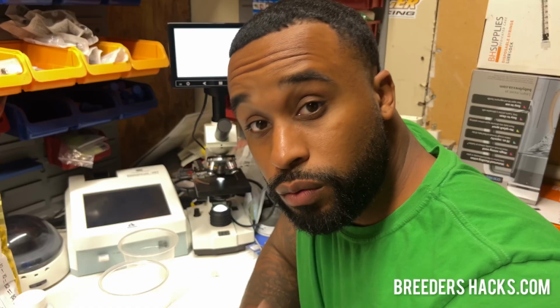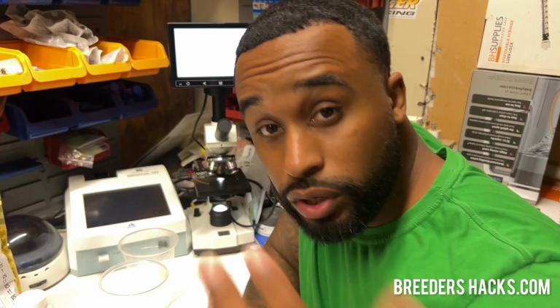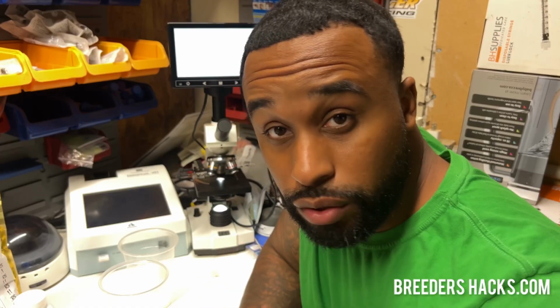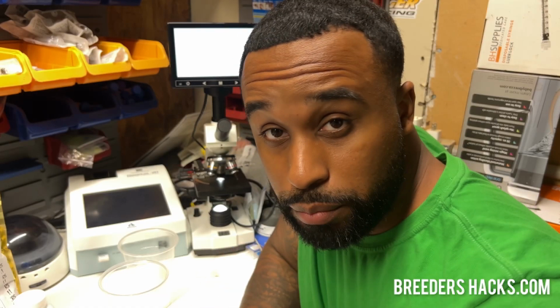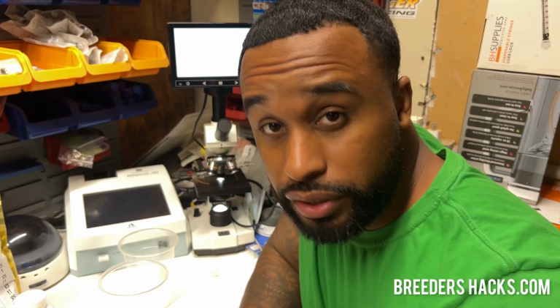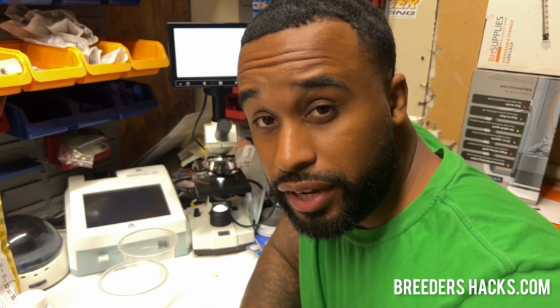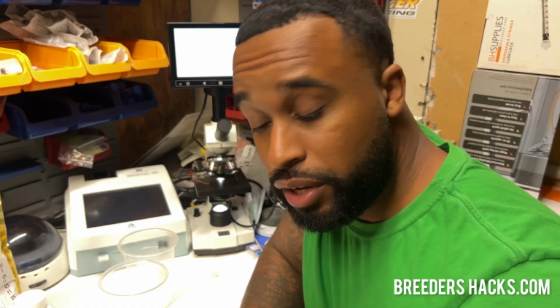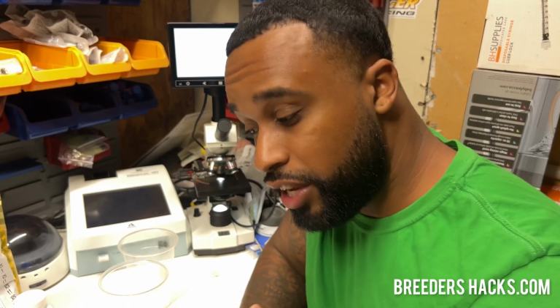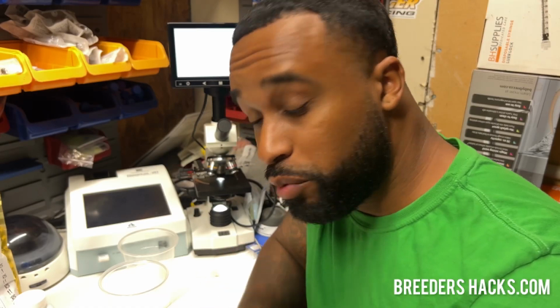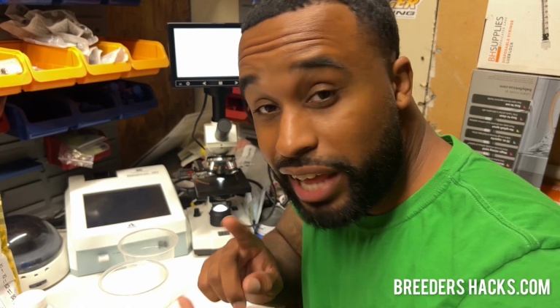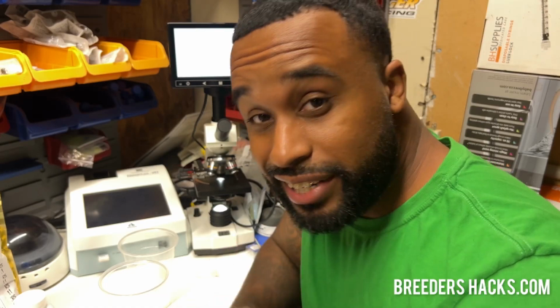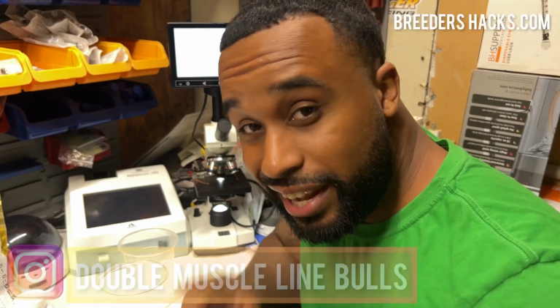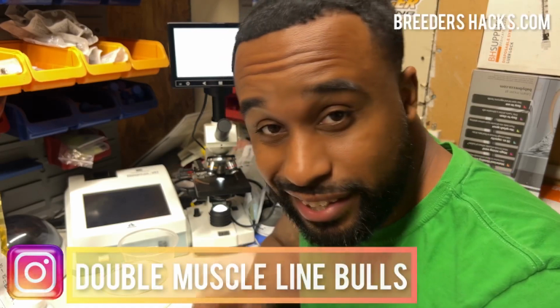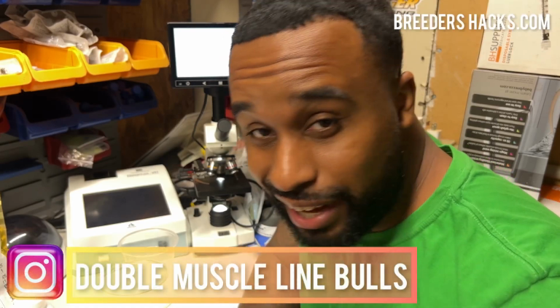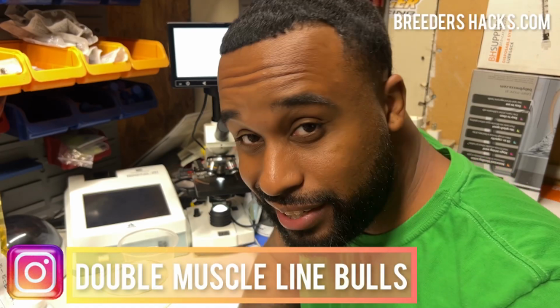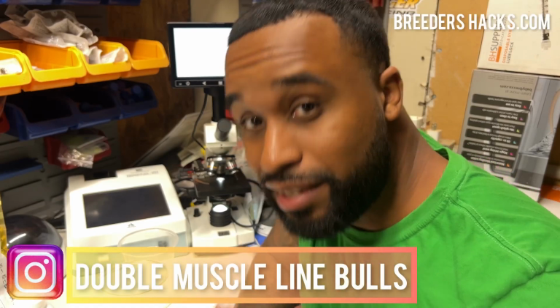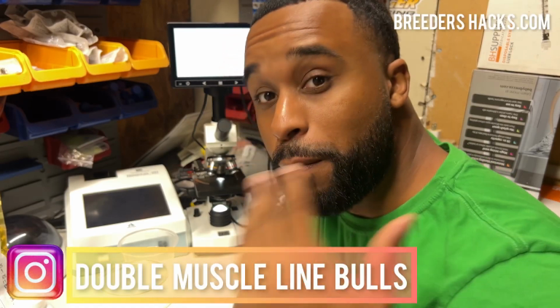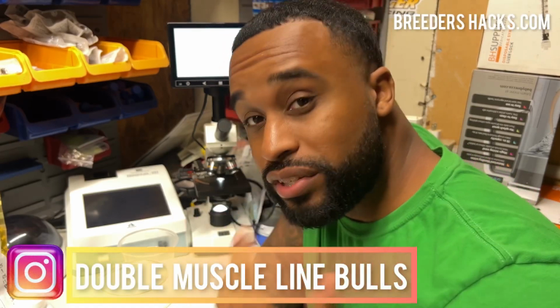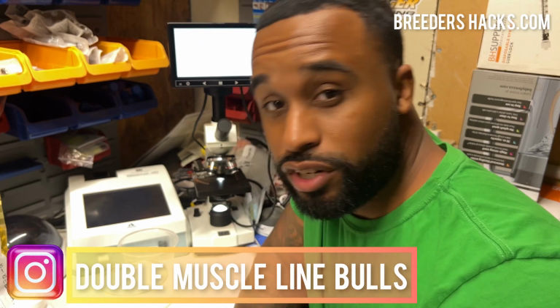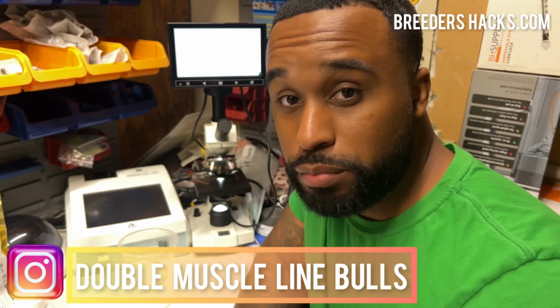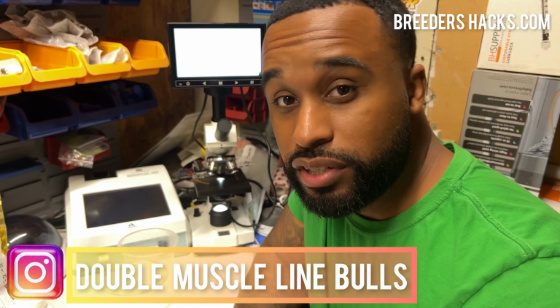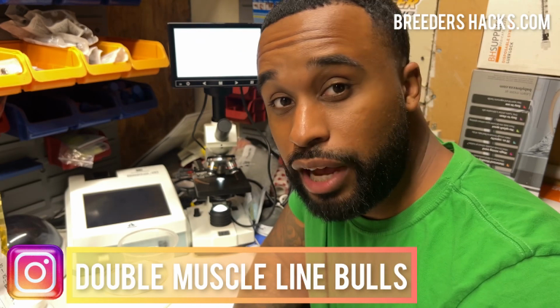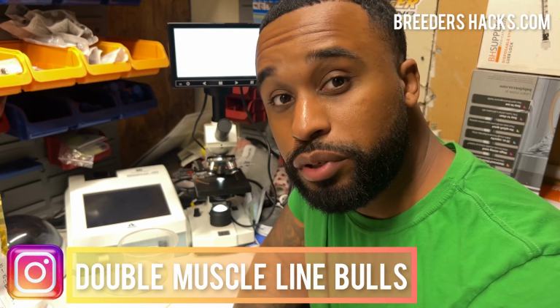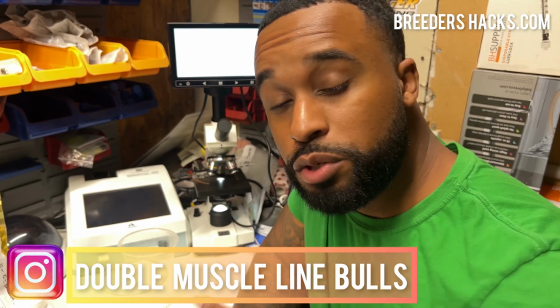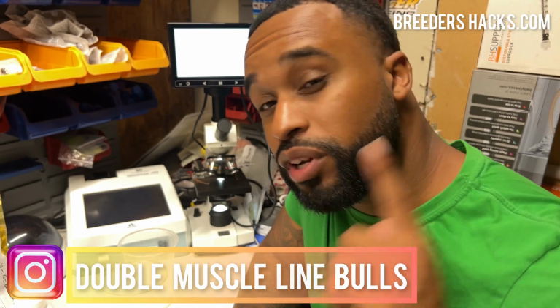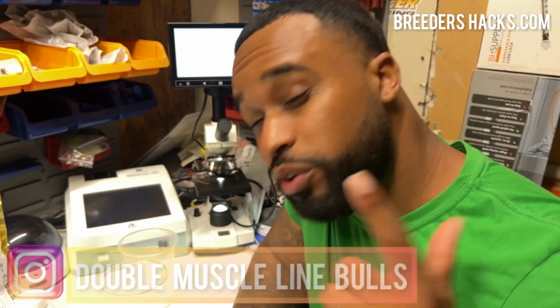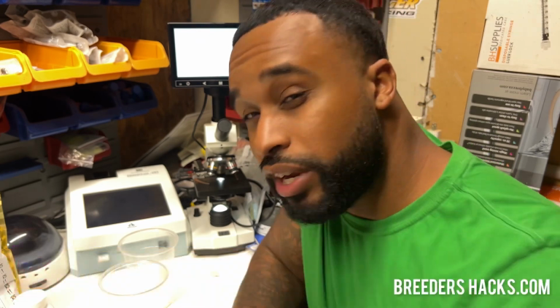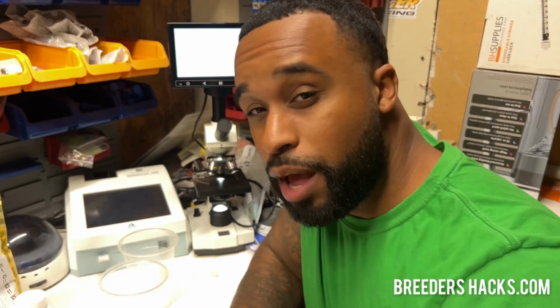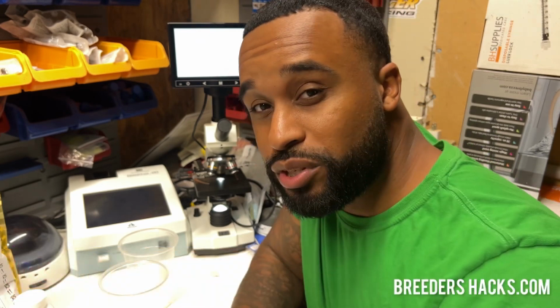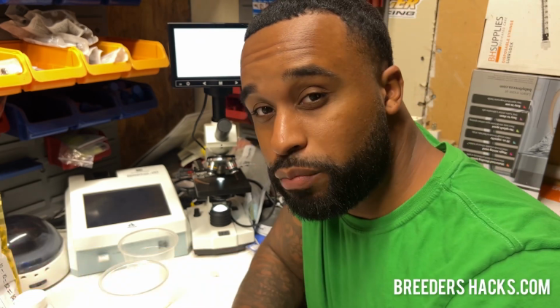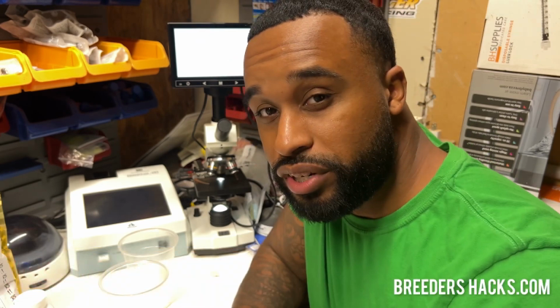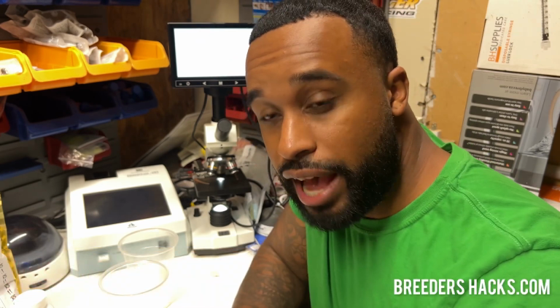What's going on, Bully fam? It's your boy, the Educator, the Scientist, Mr. Double Muscle Line Bulls, bringing you another episode of Breeders Hacks.